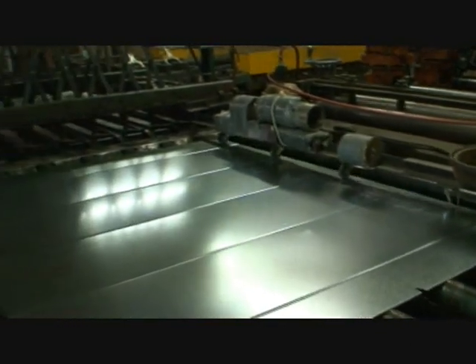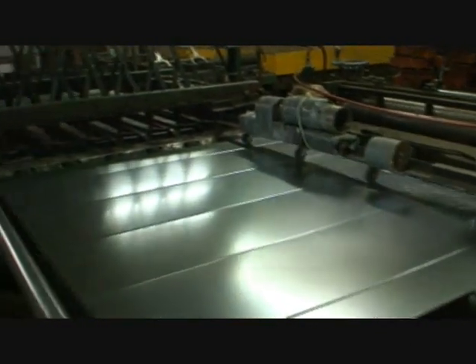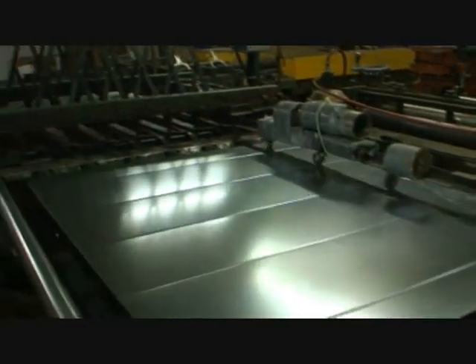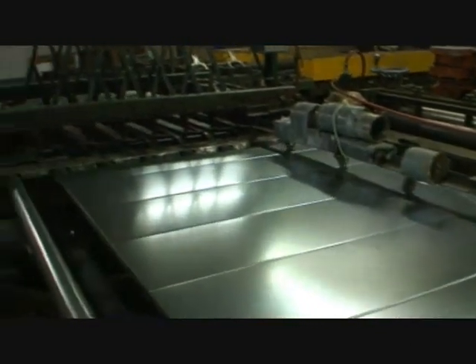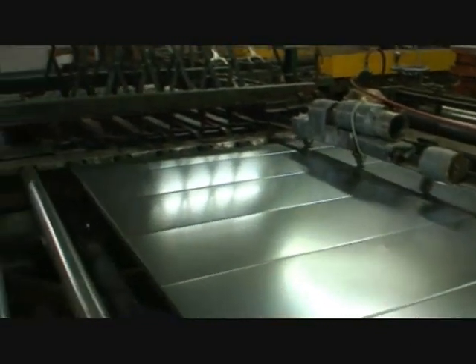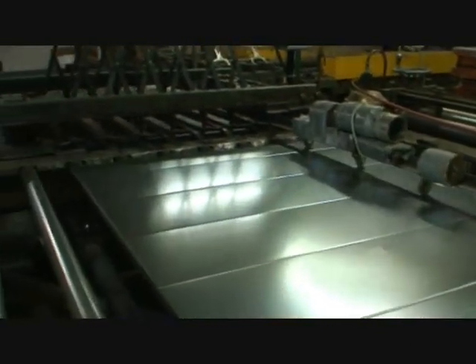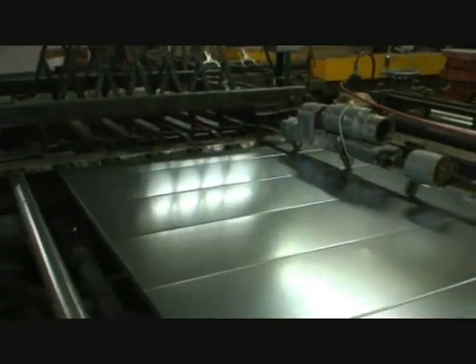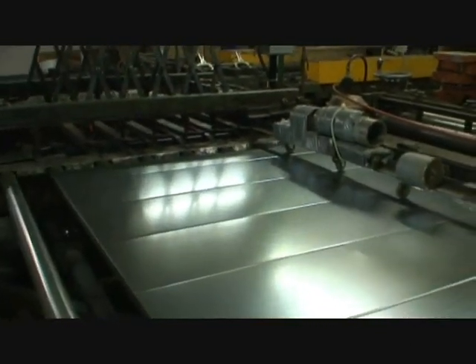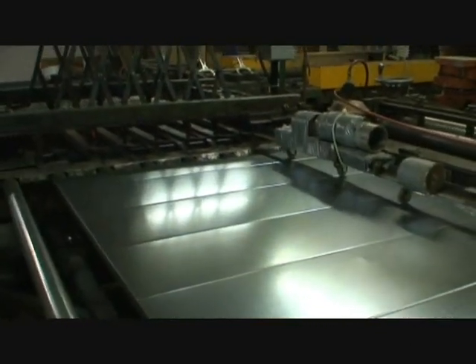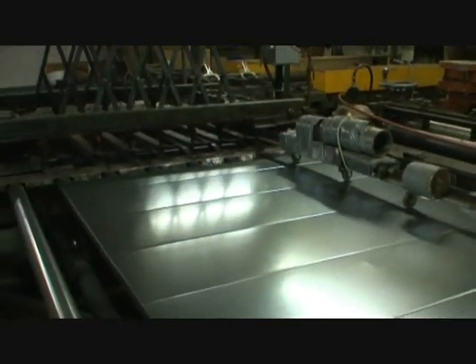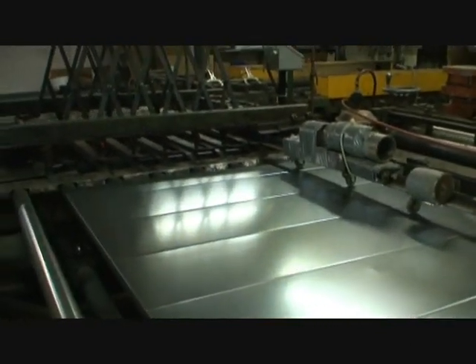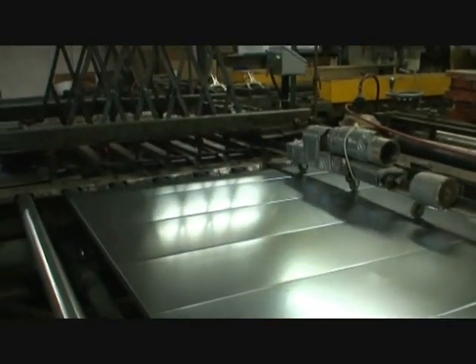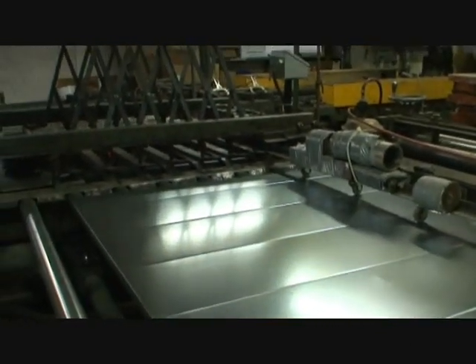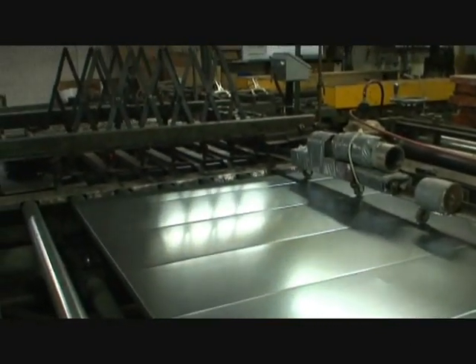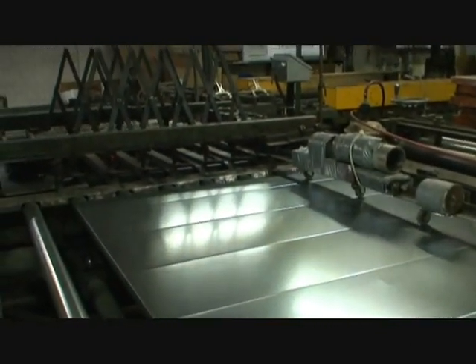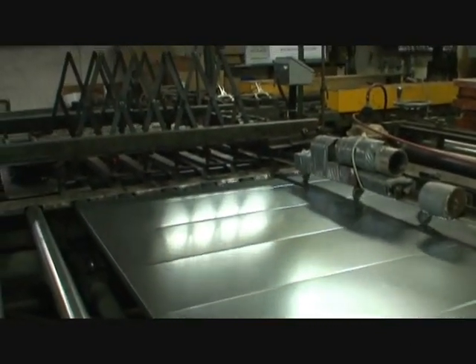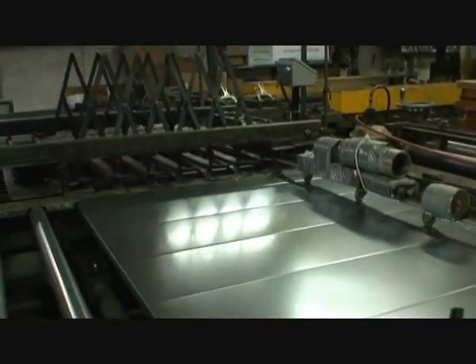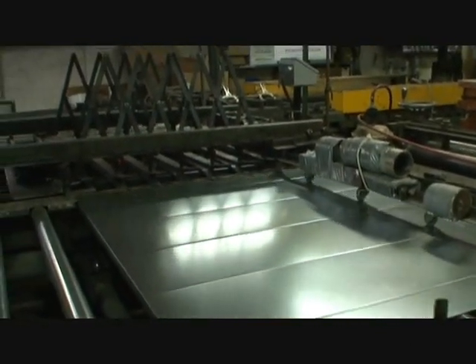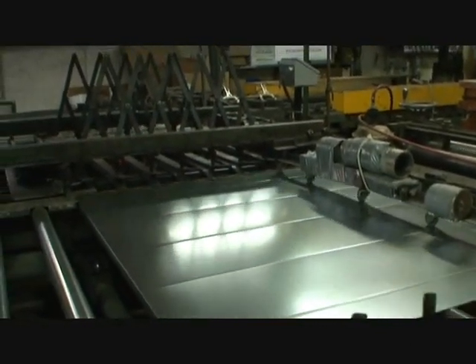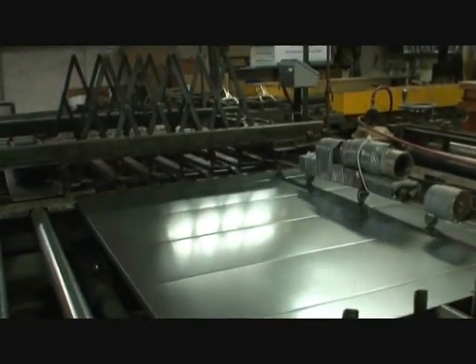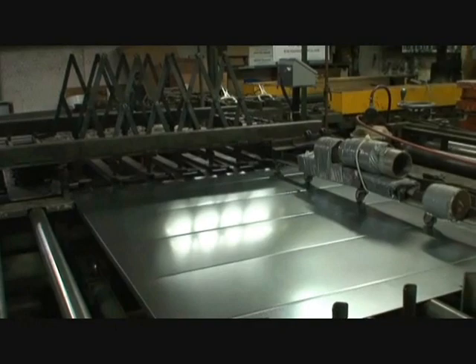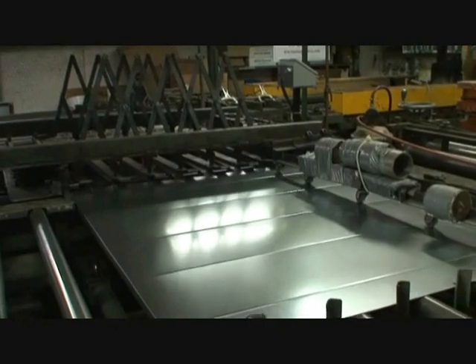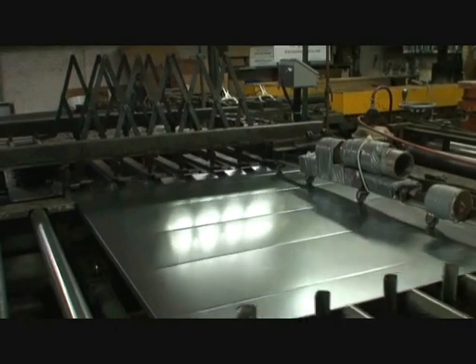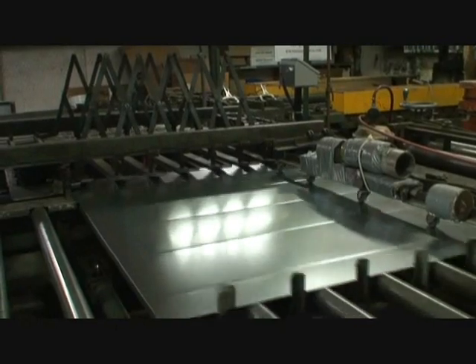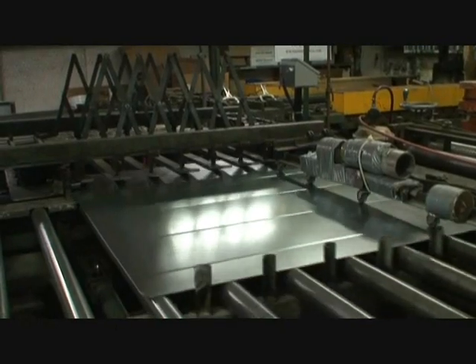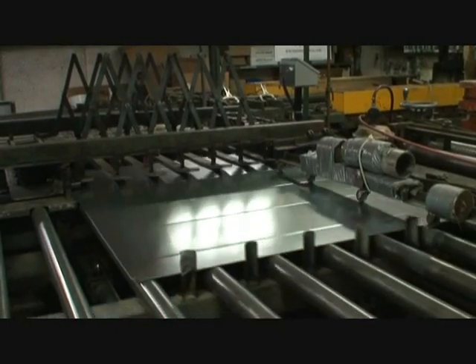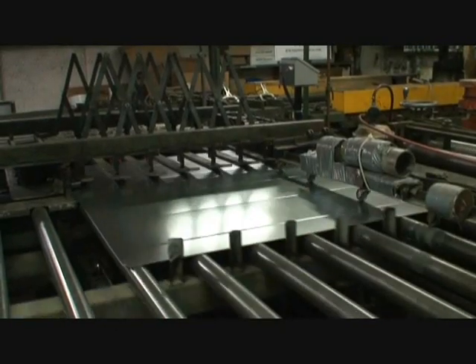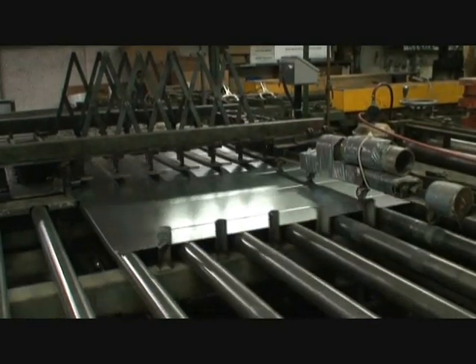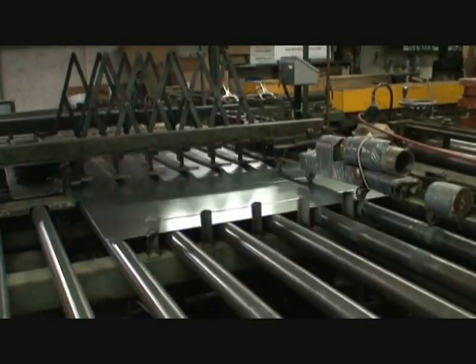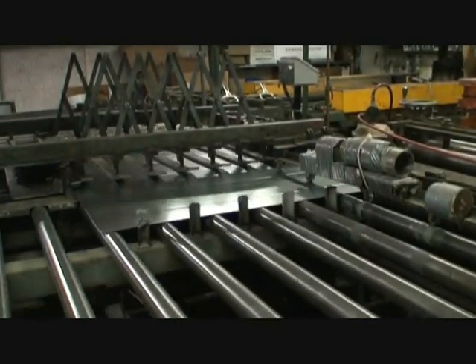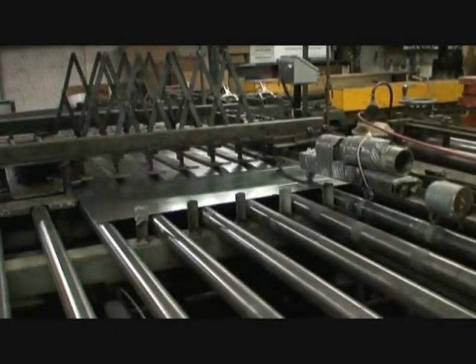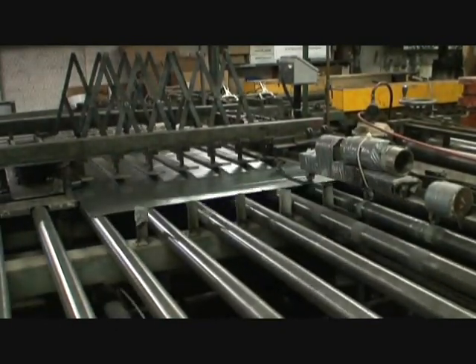The AMS system monitors the material throughout the machine along the transfer tables and into the edge bending machines.